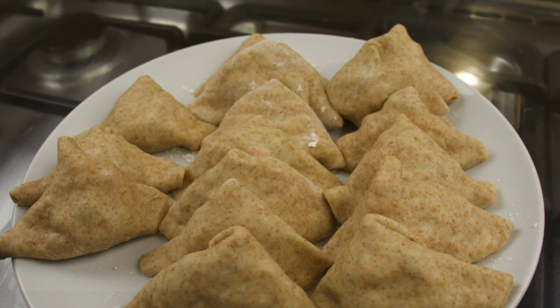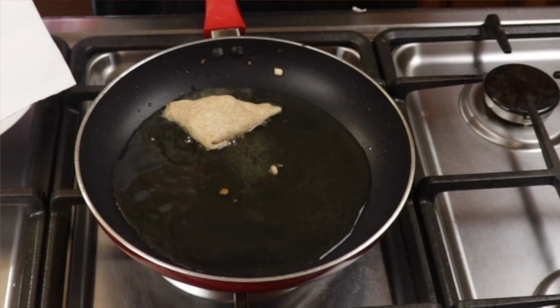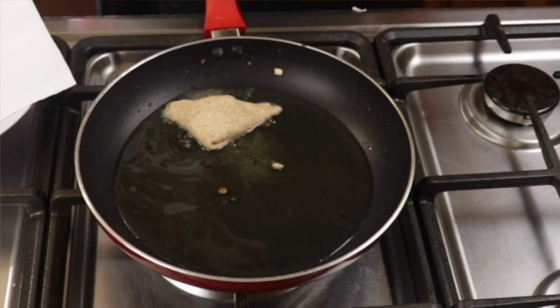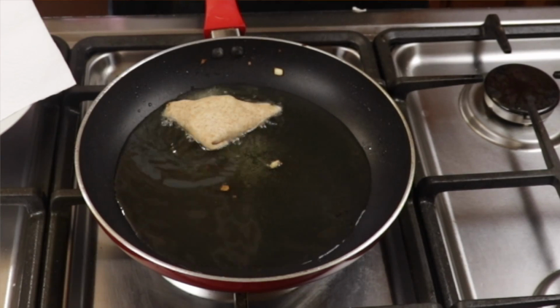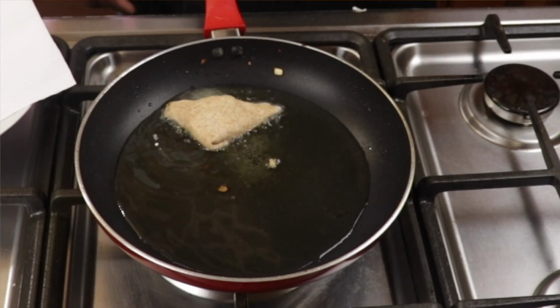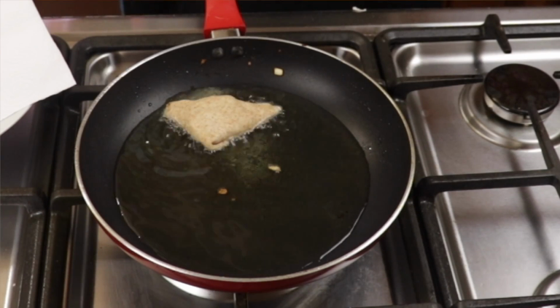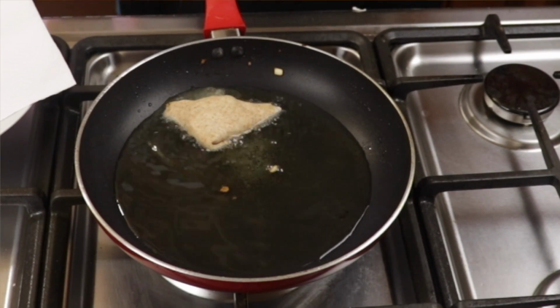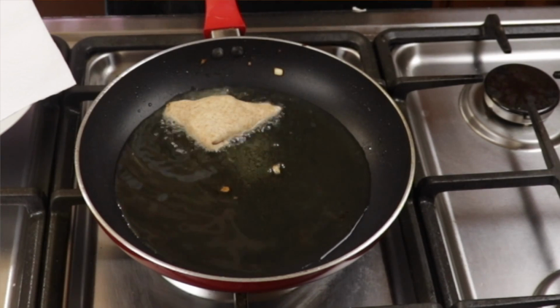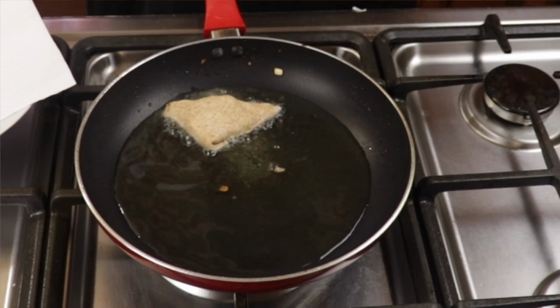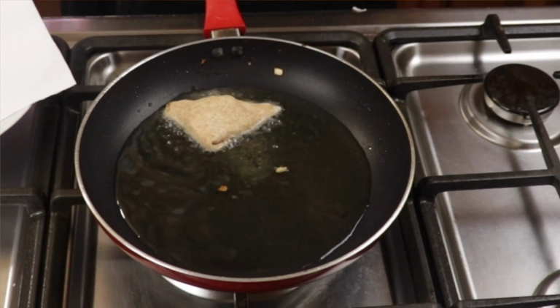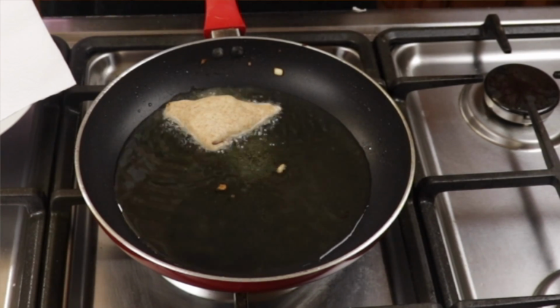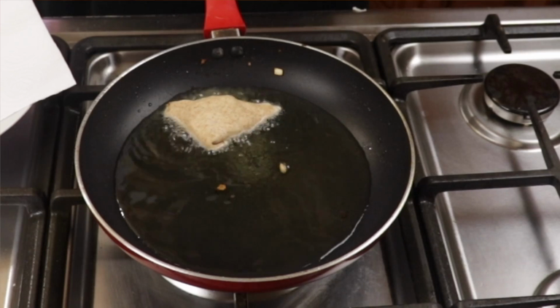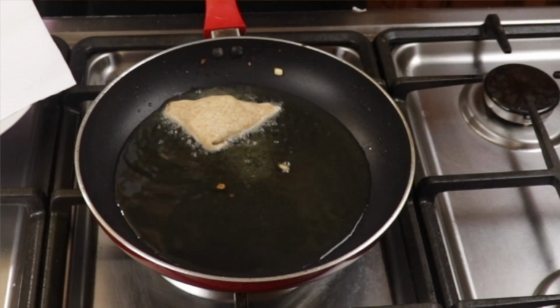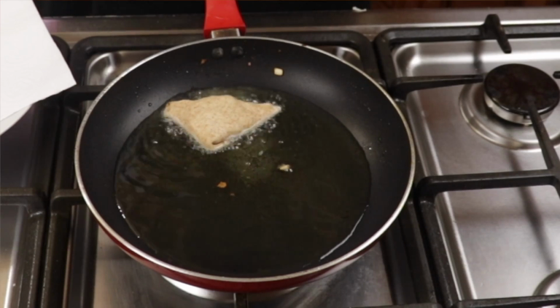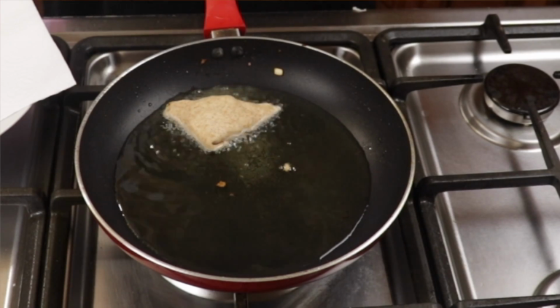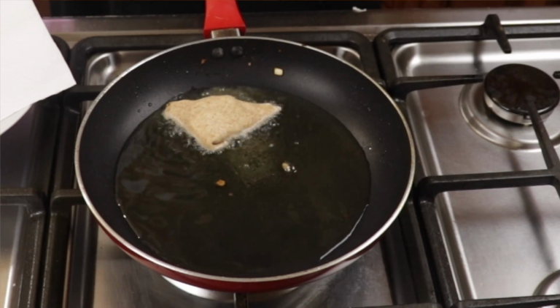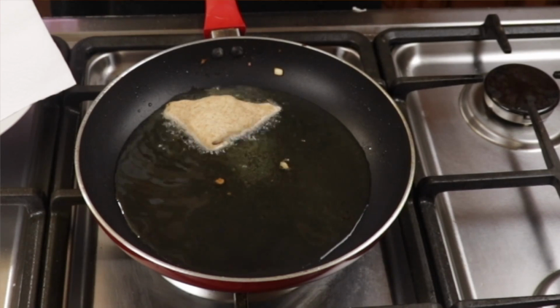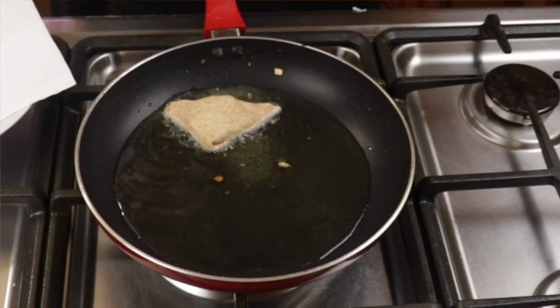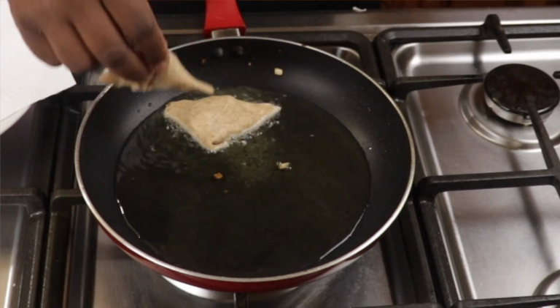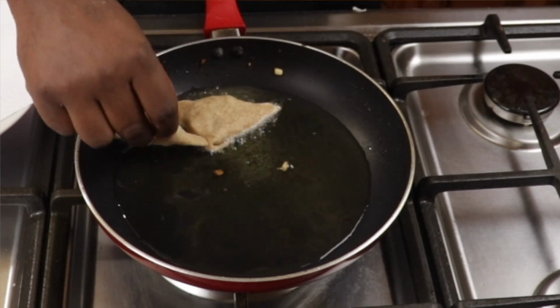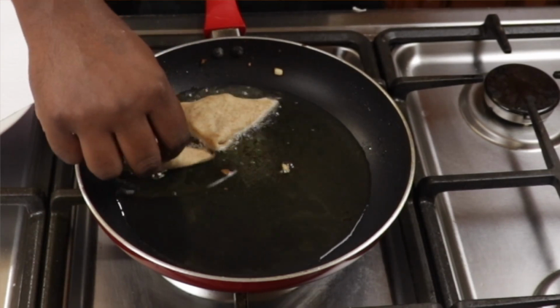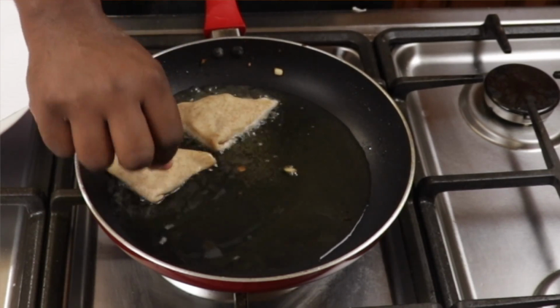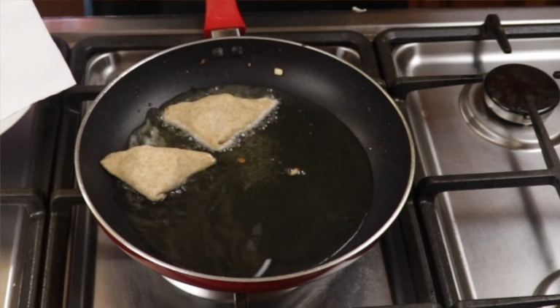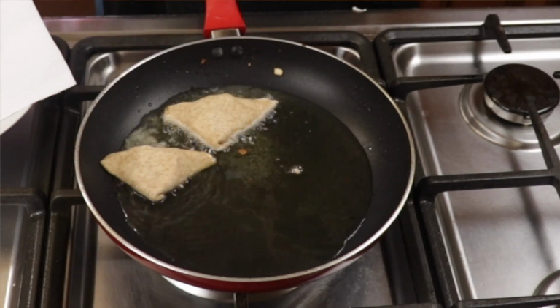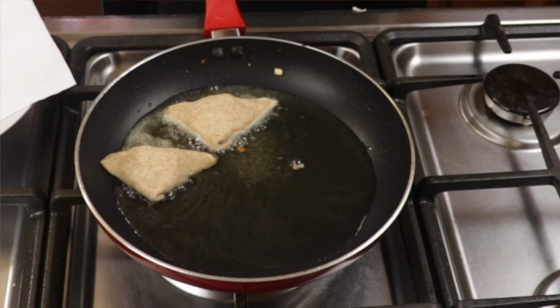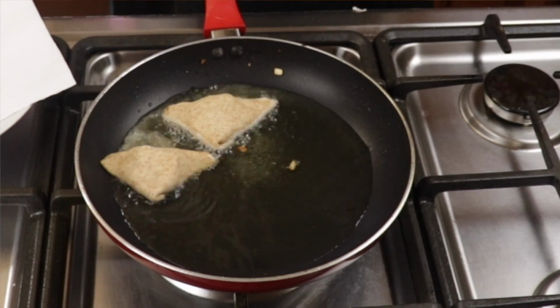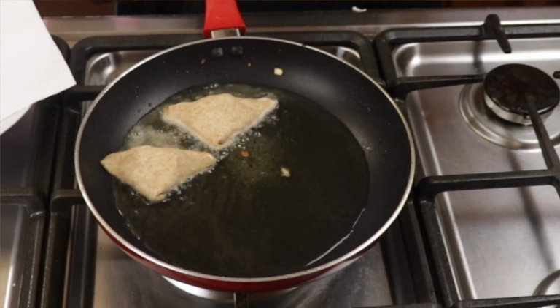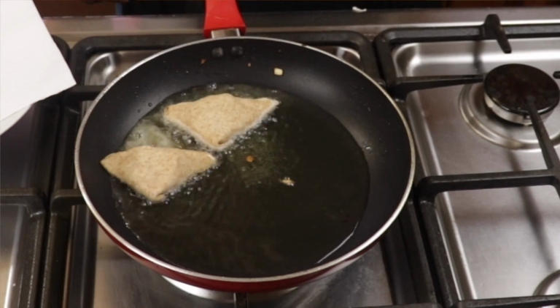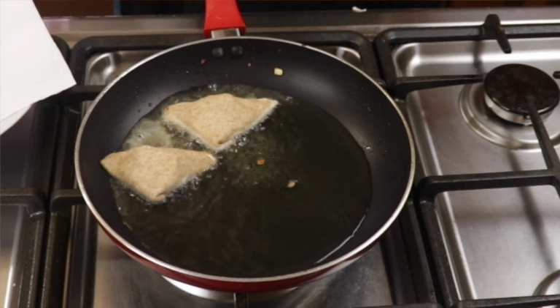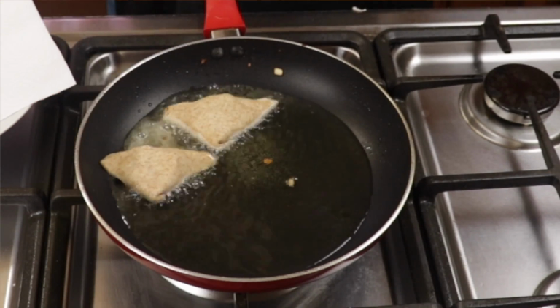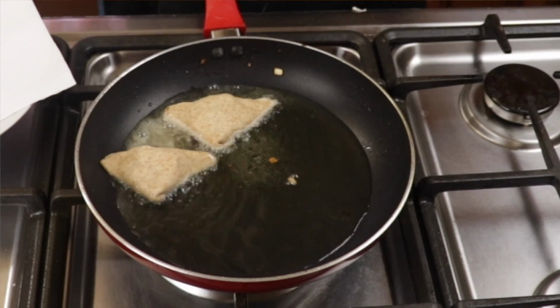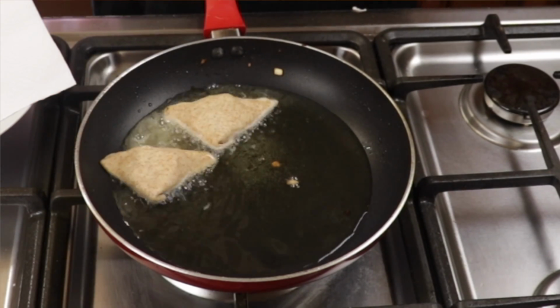The final thing to do now is to fry the samosas until they have that wonderful golden brown color on either side.